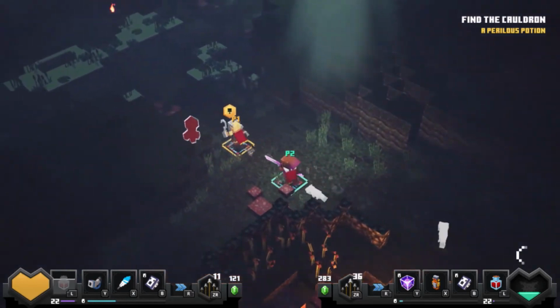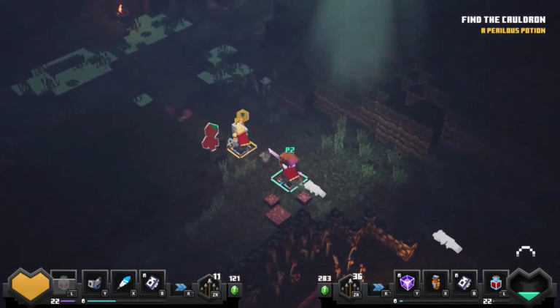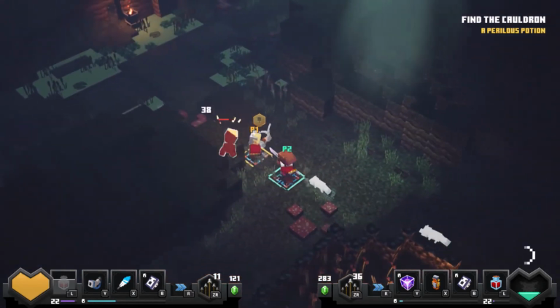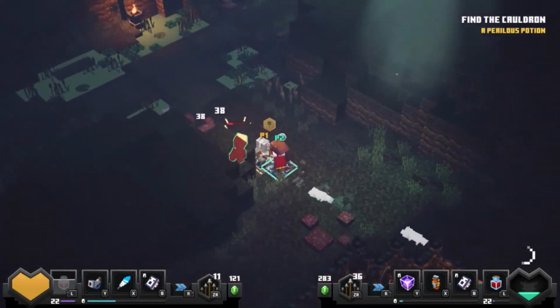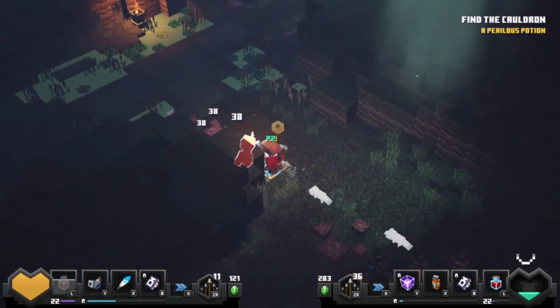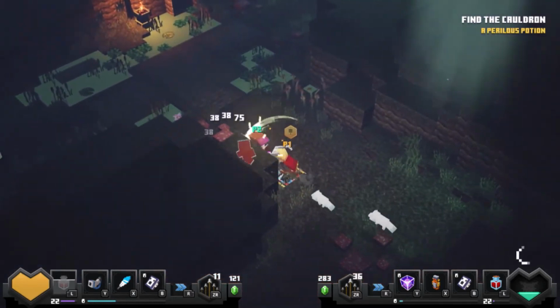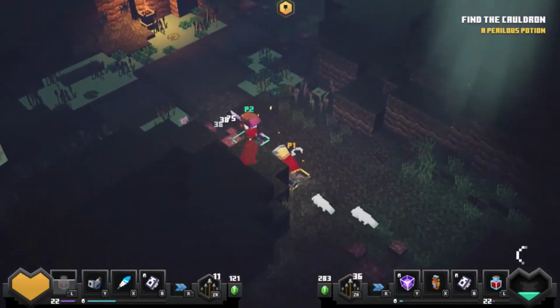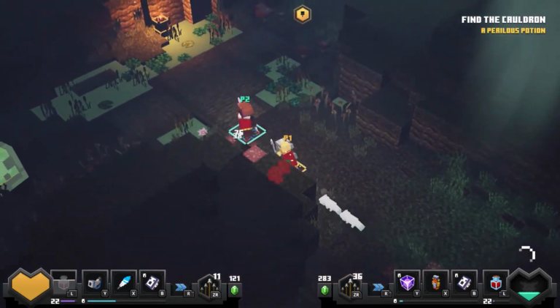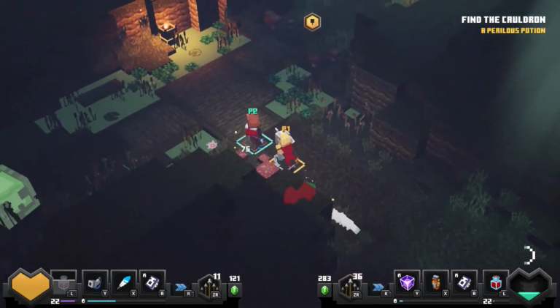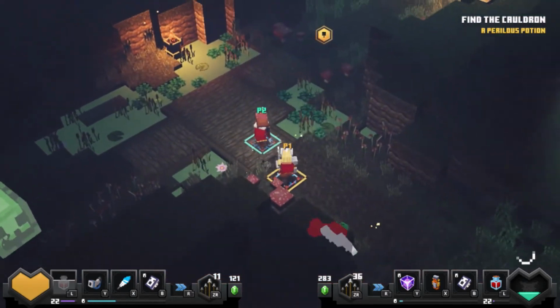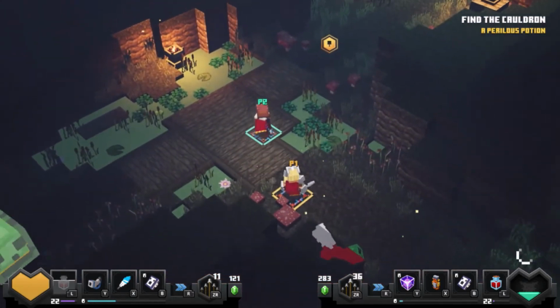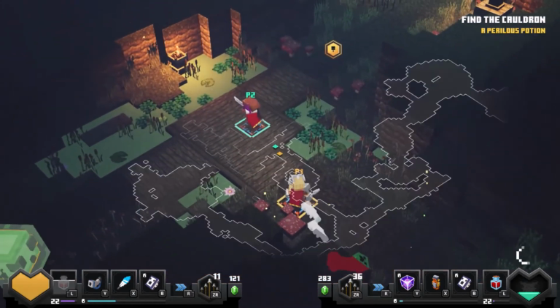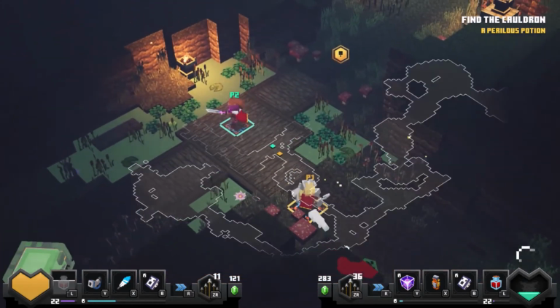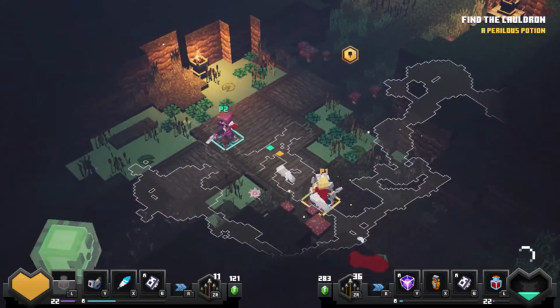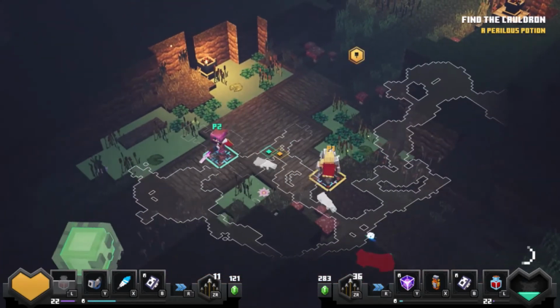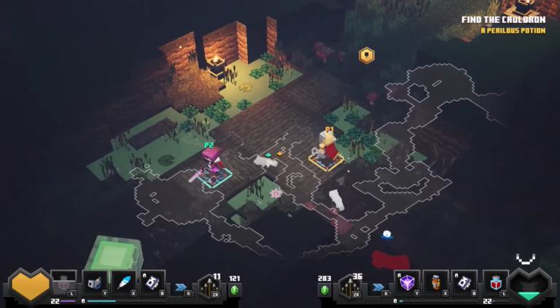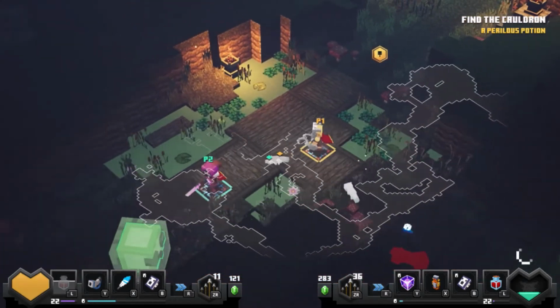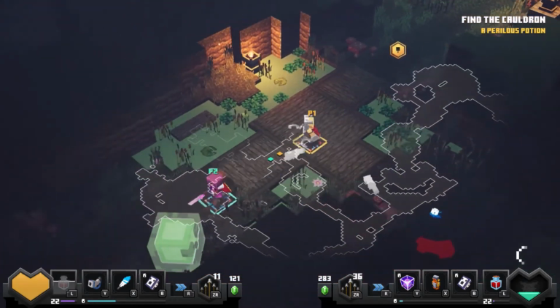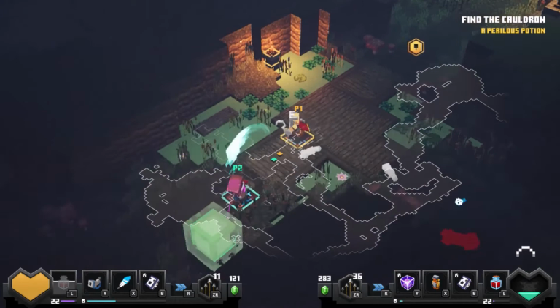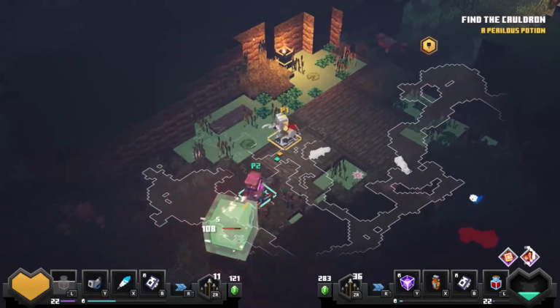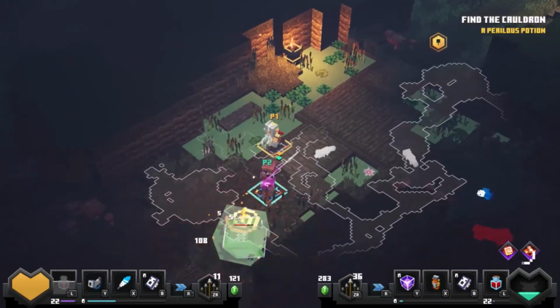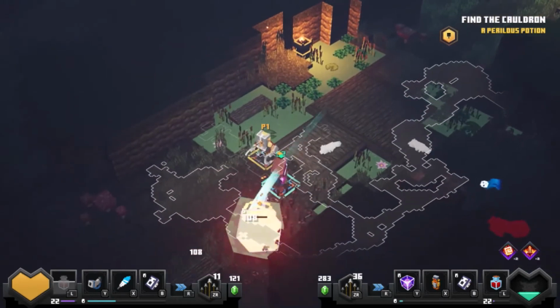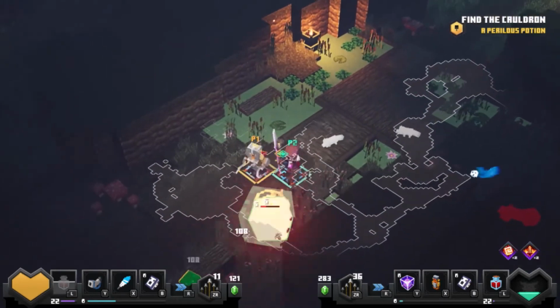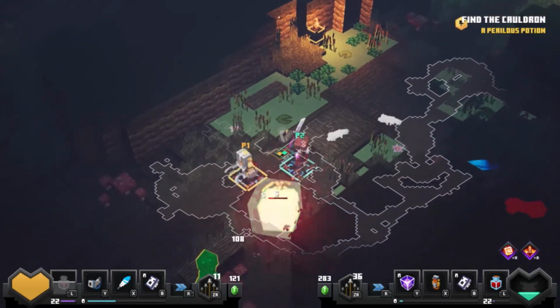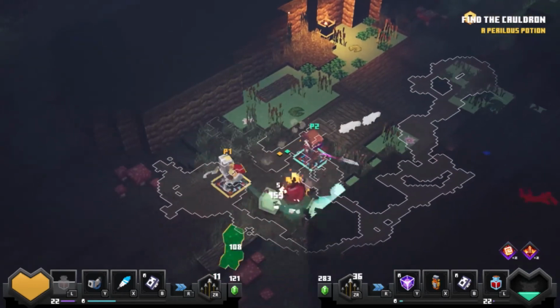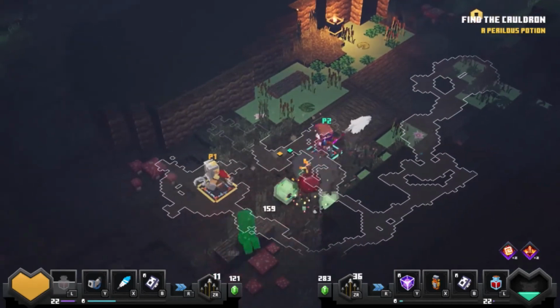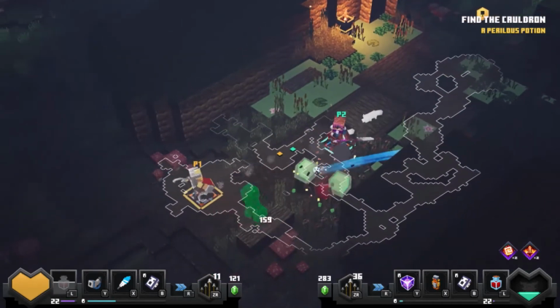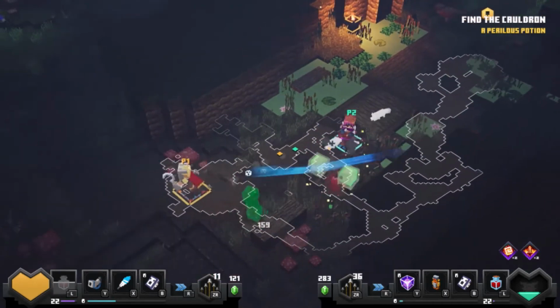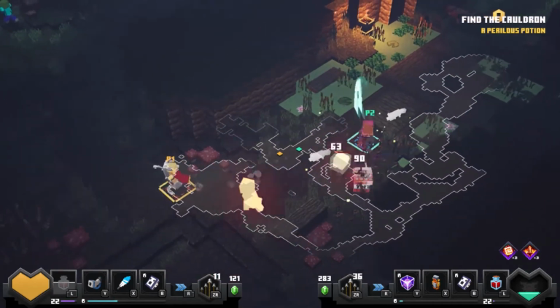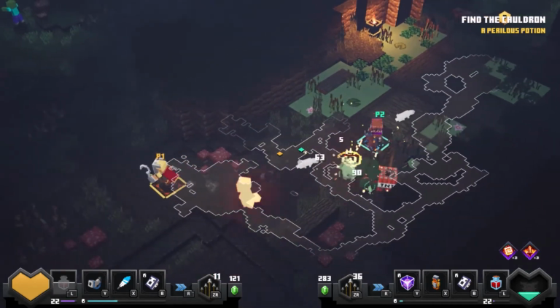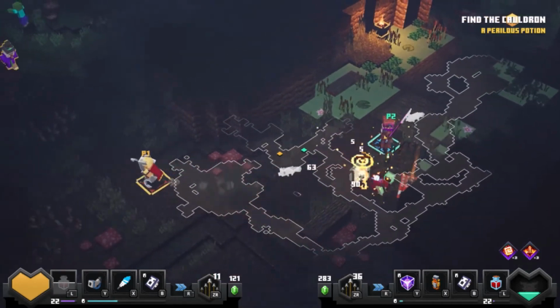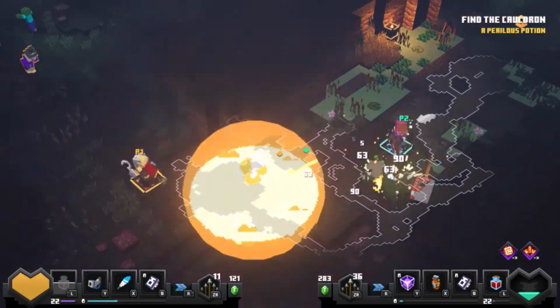You wasted your shadow potion. It's fine — you can only get another one after killing some mobs.